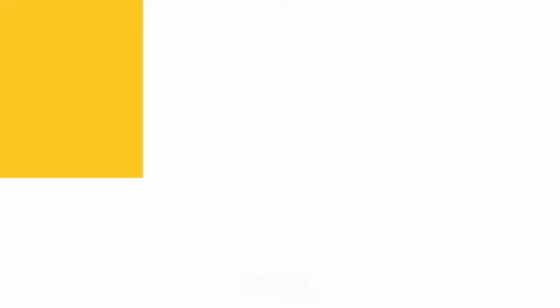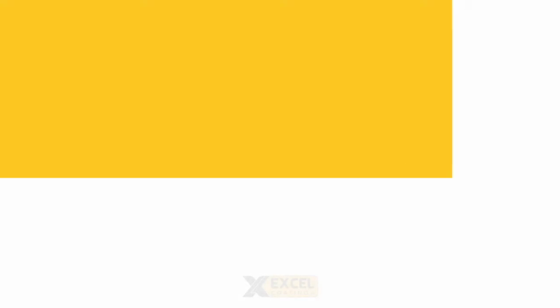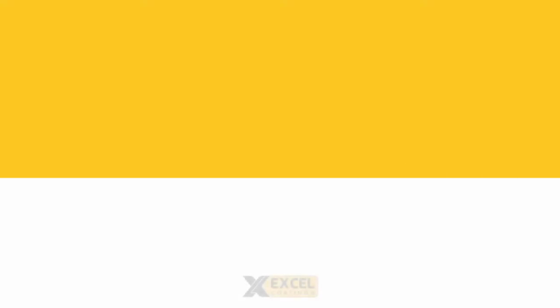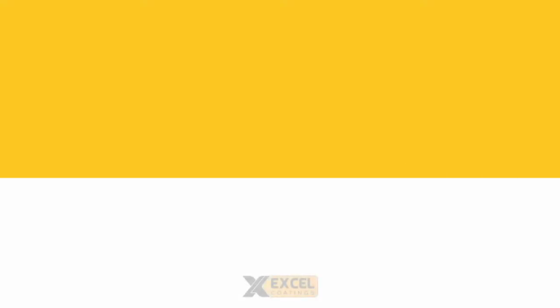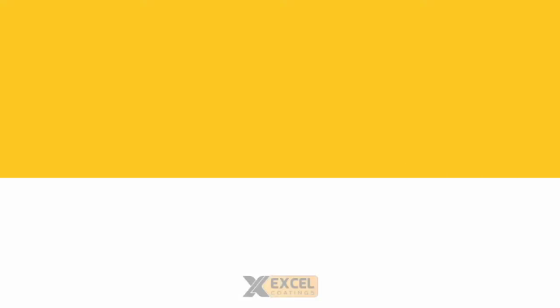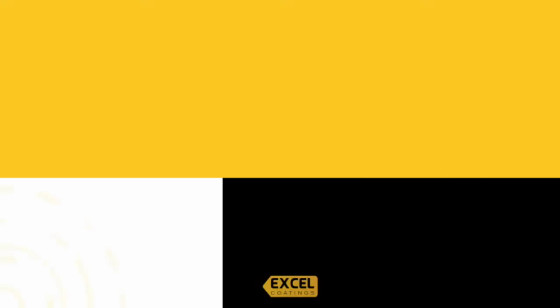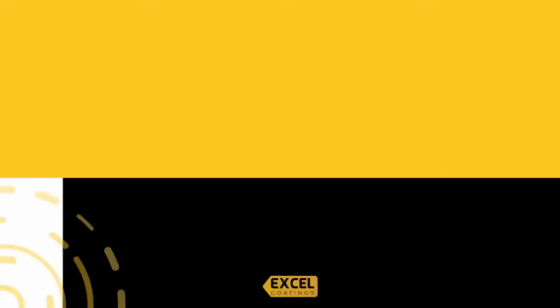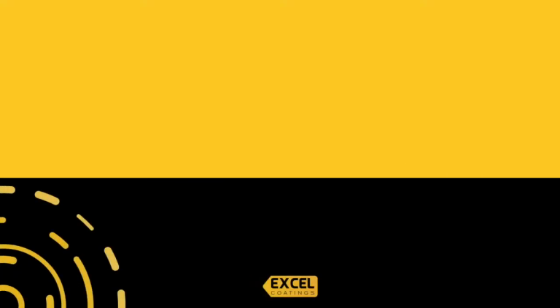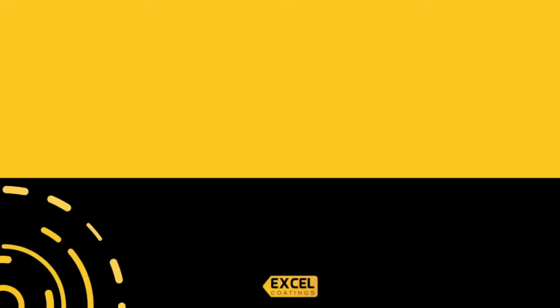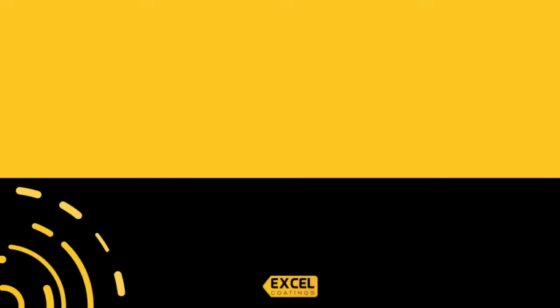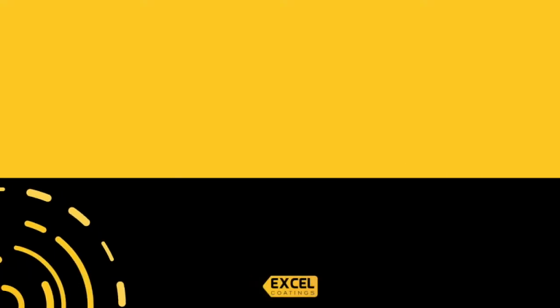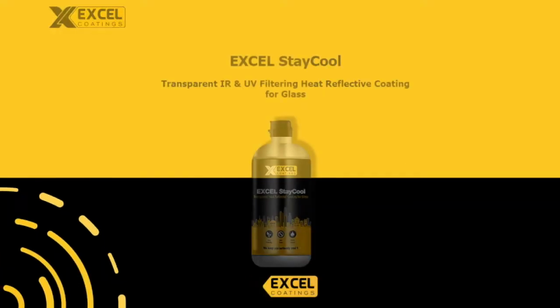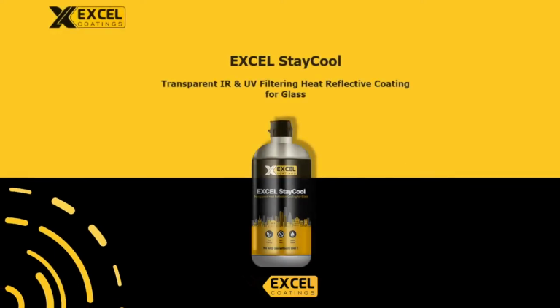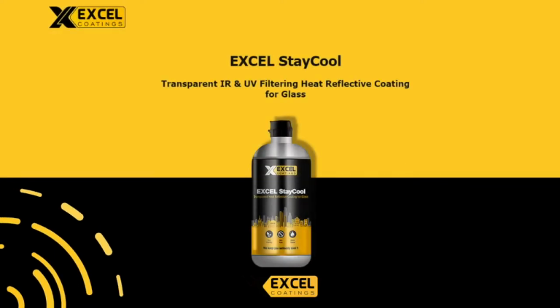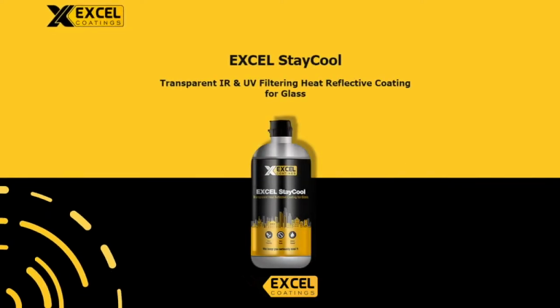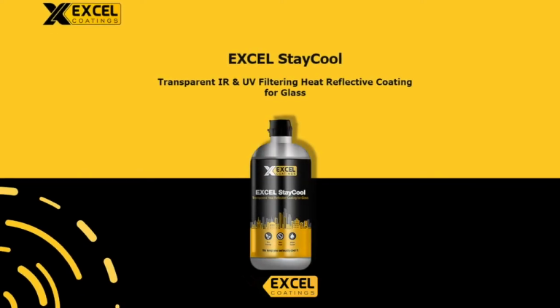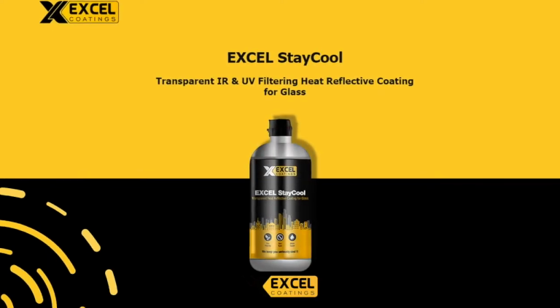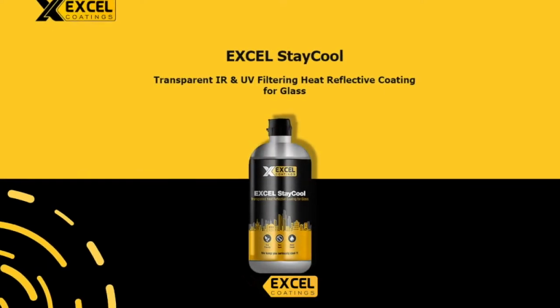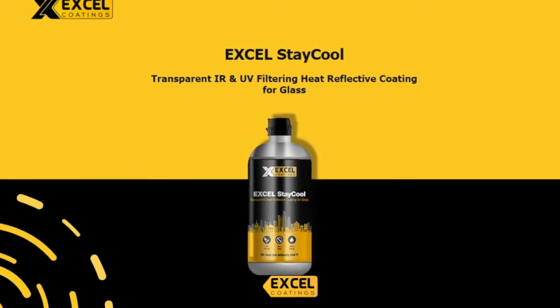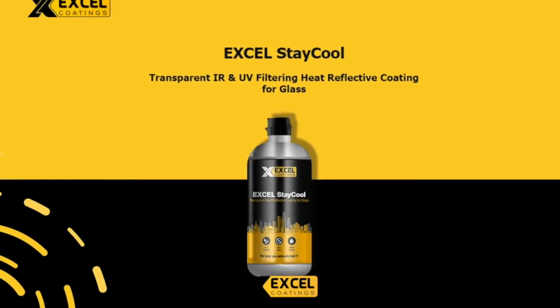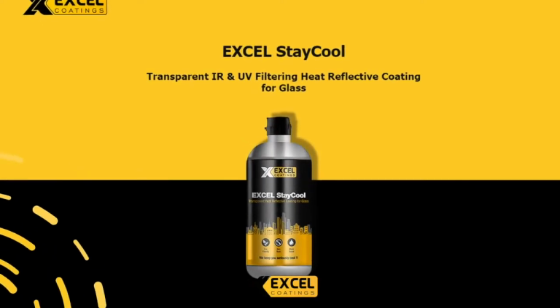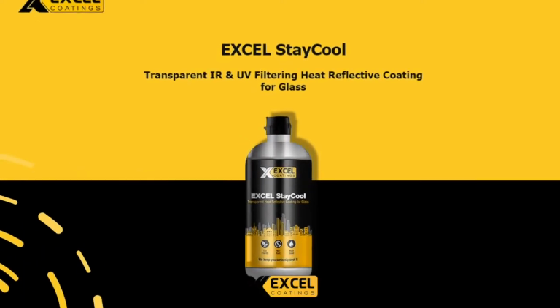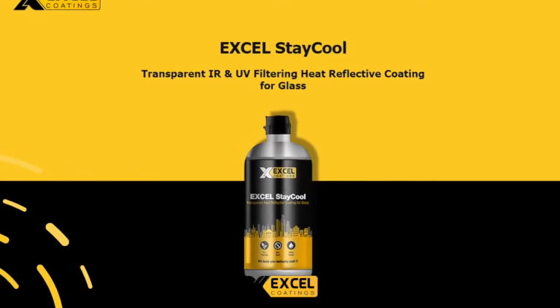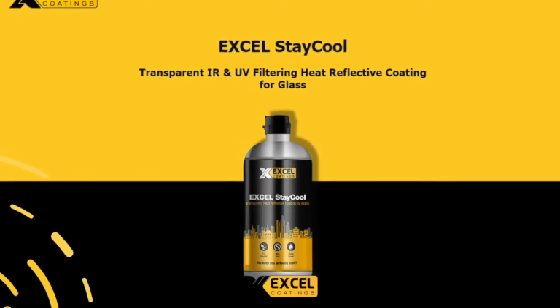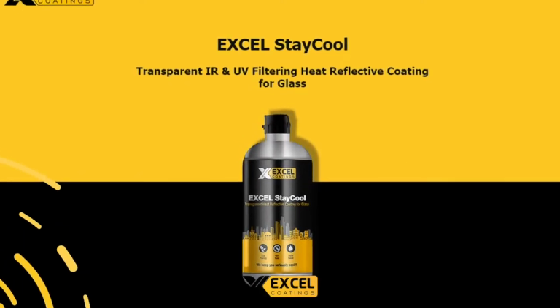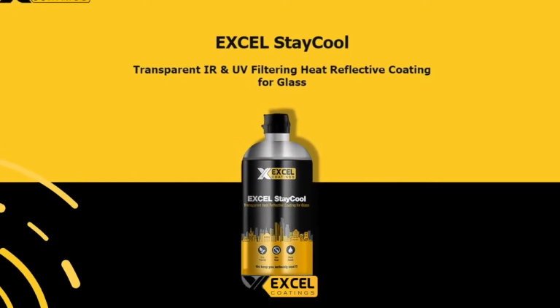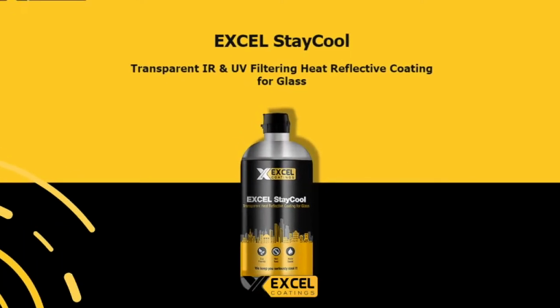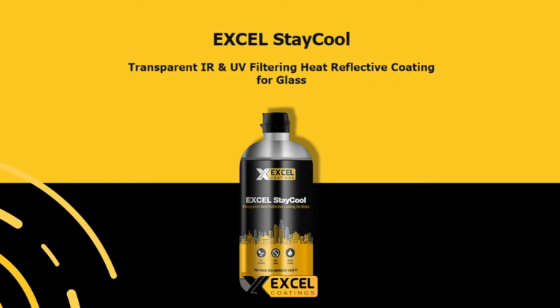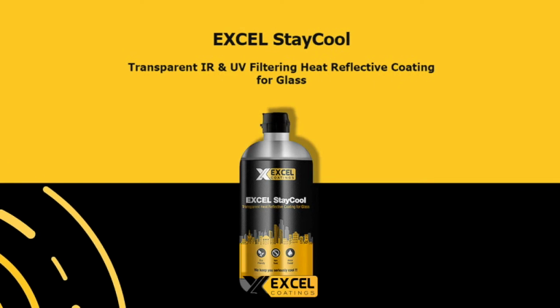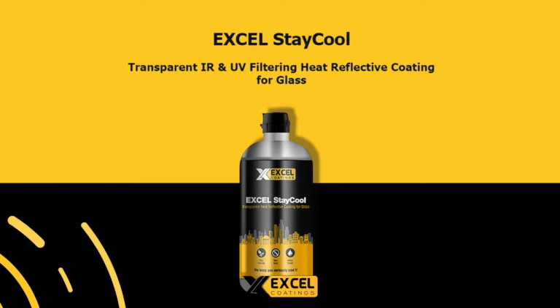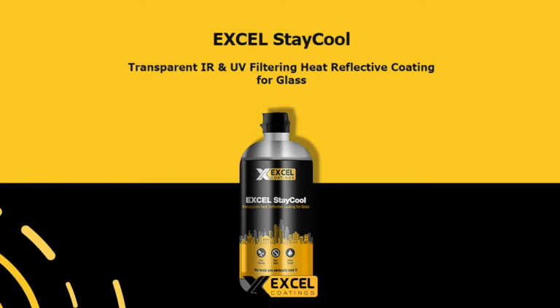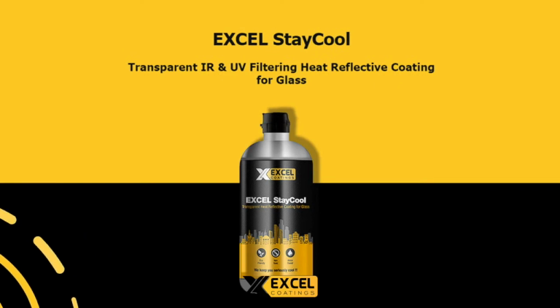Excel Stay Cool — India's leading and advanced IR and UV cut thermal insulation glass coating.